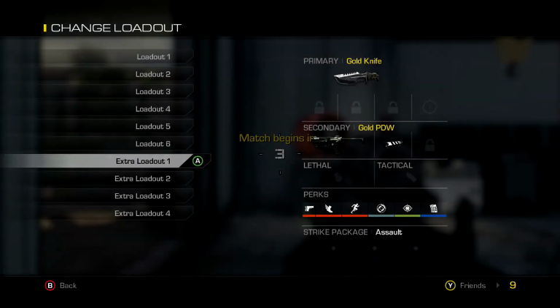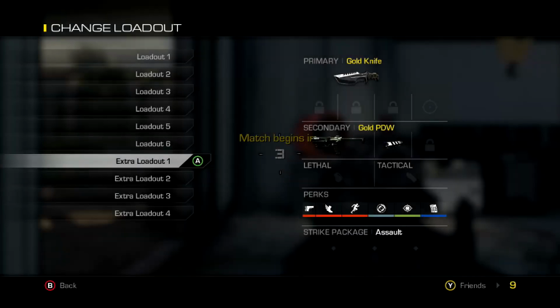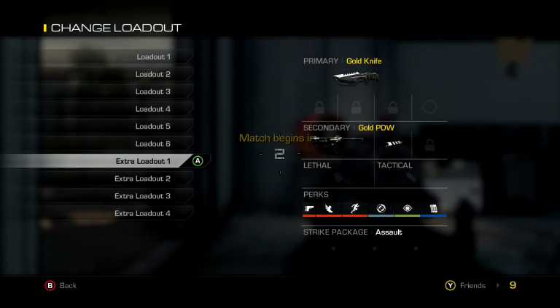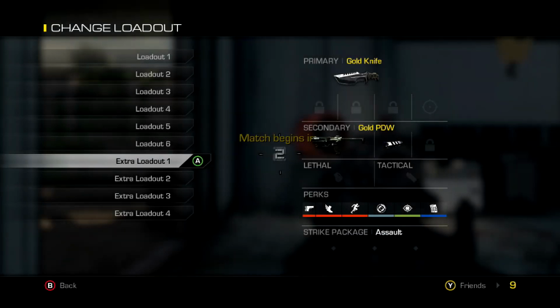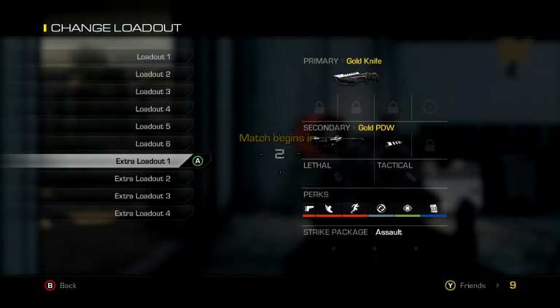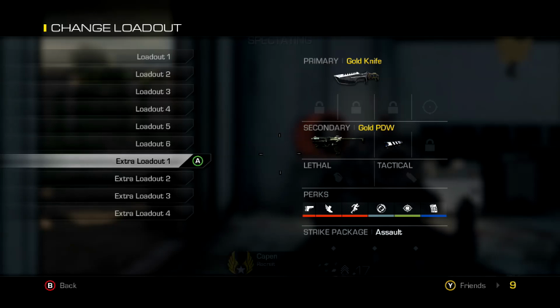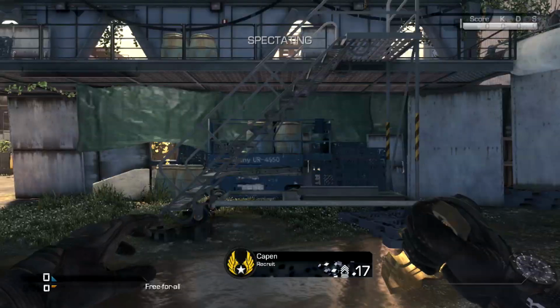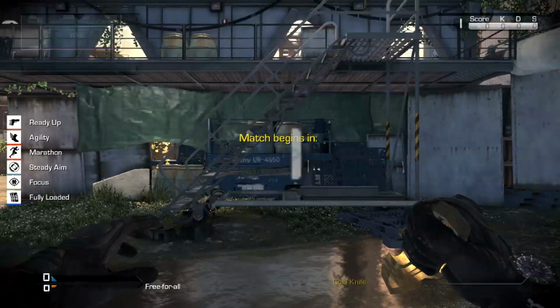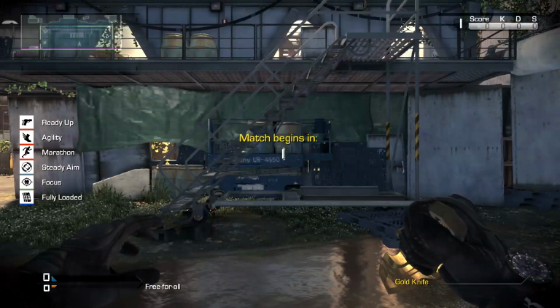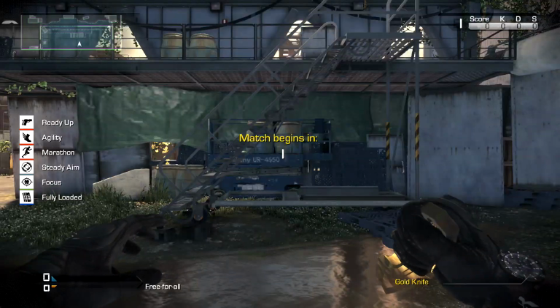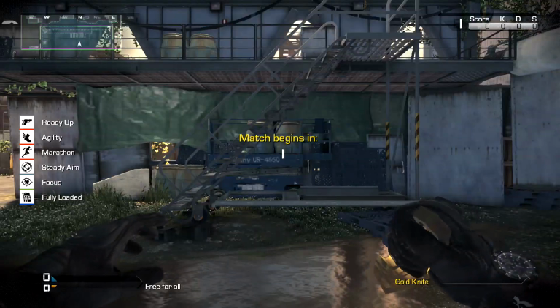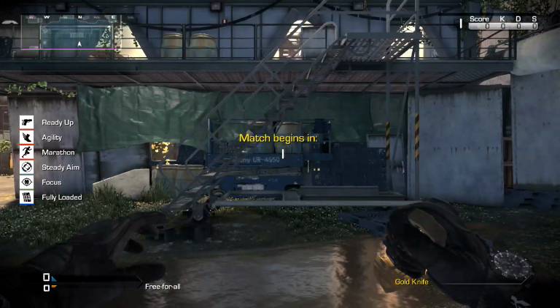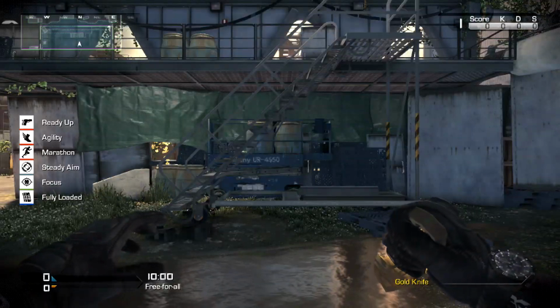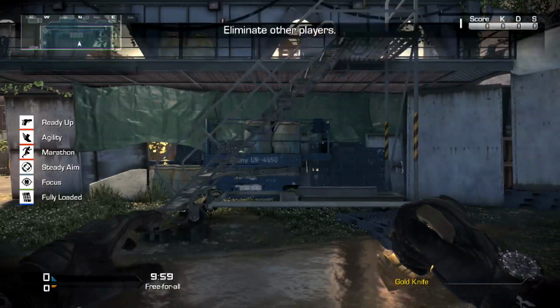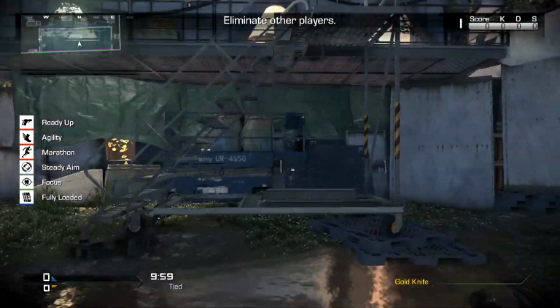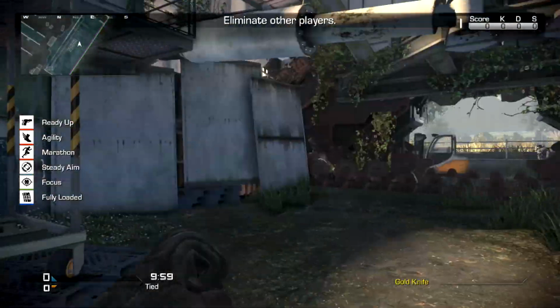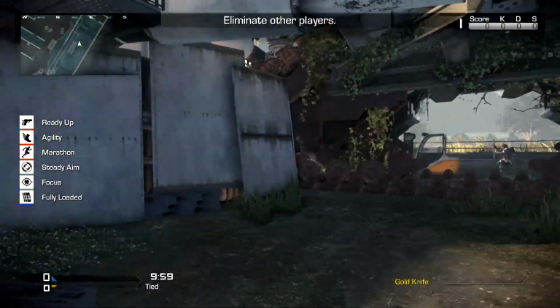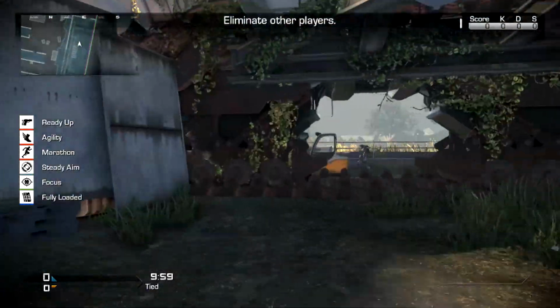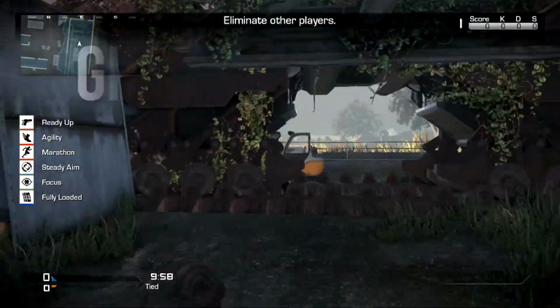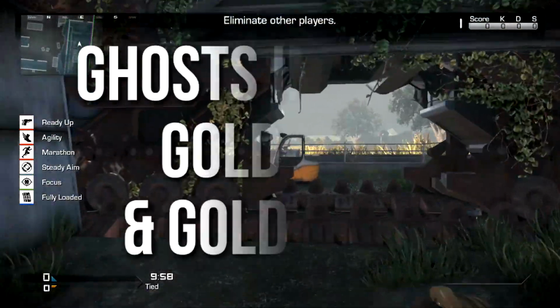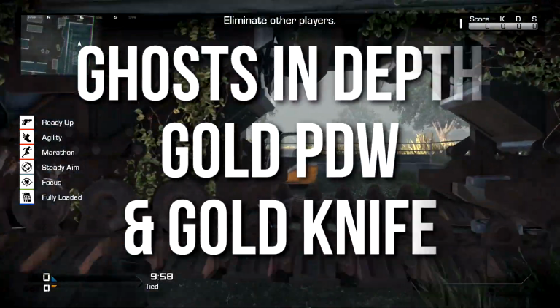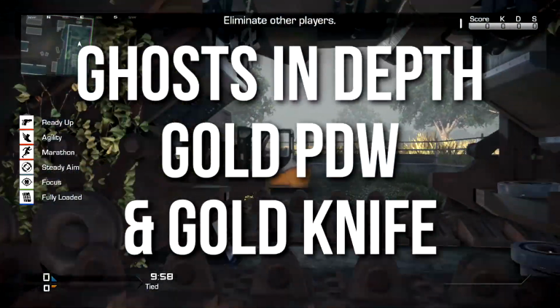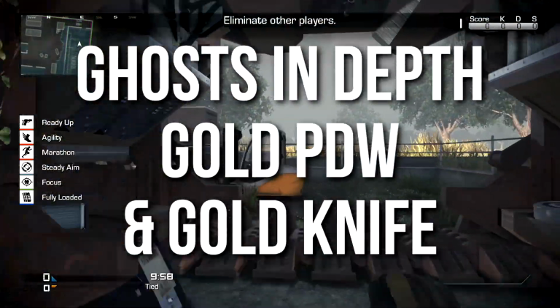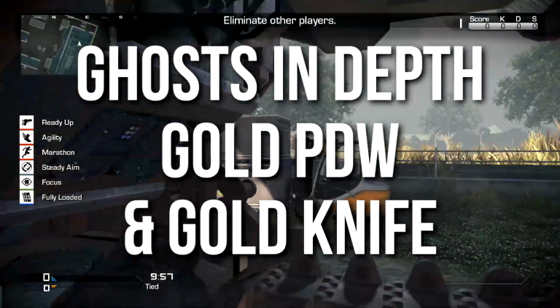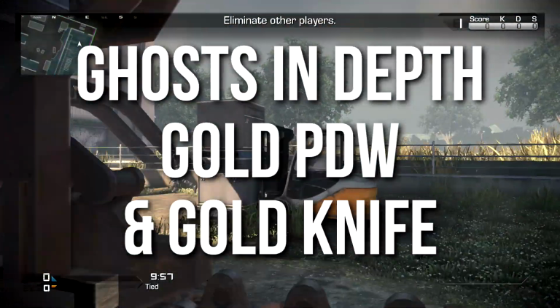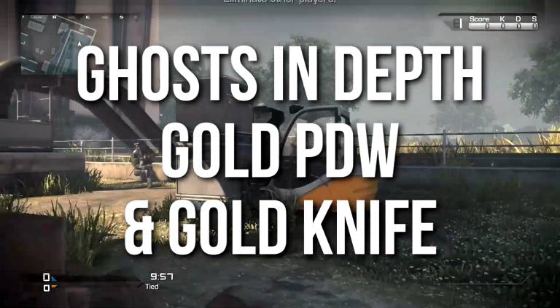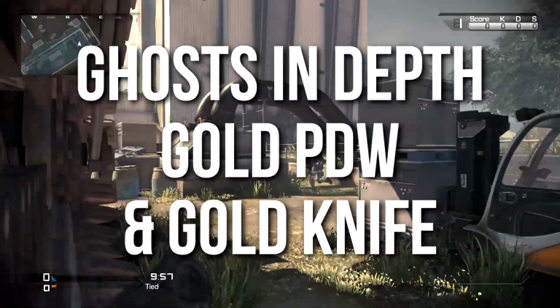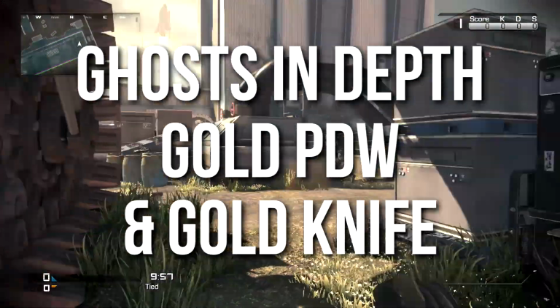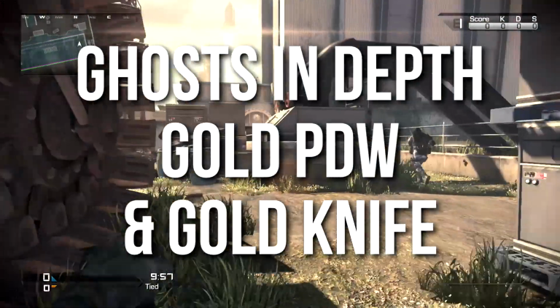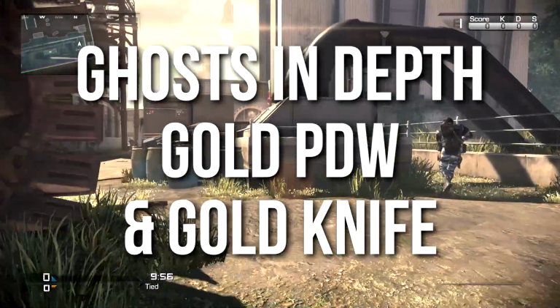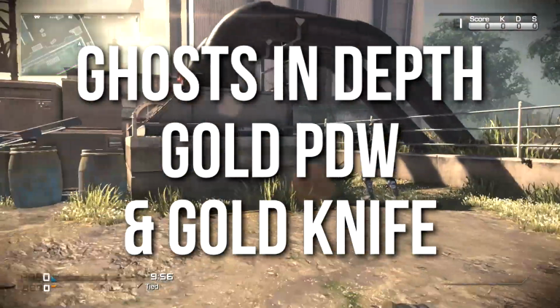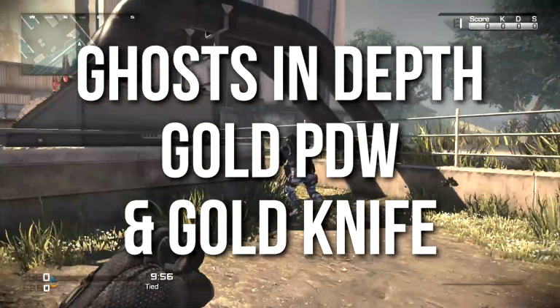Hey guys, Drifter here. Welcome to Ghost in Depth. In today's episode, we're going to be talking about the Gold PDW and the Gold Knife.